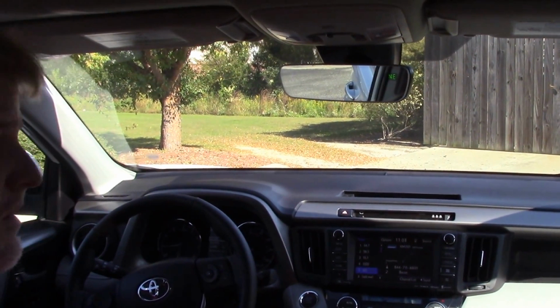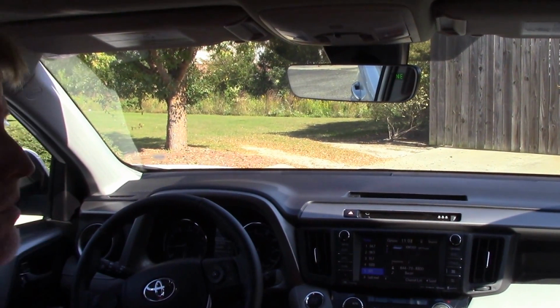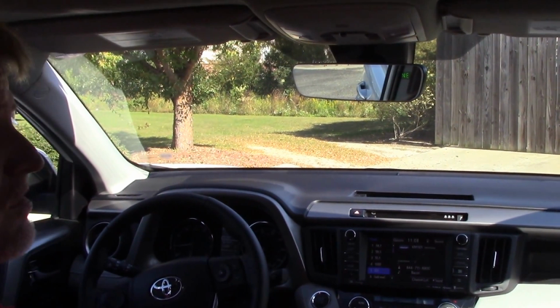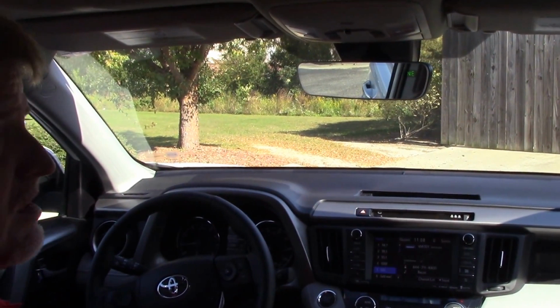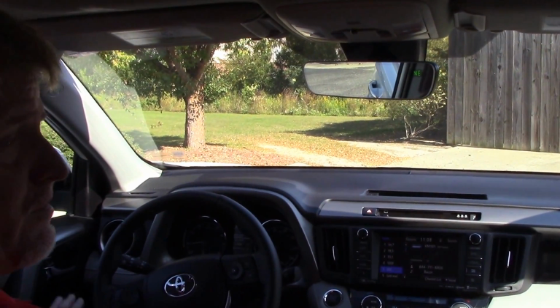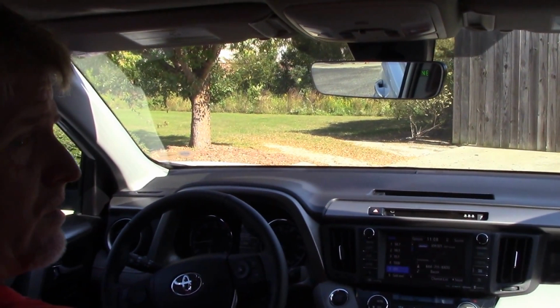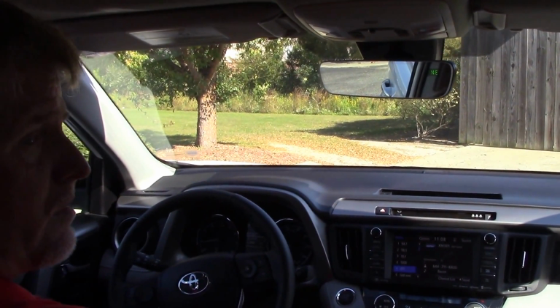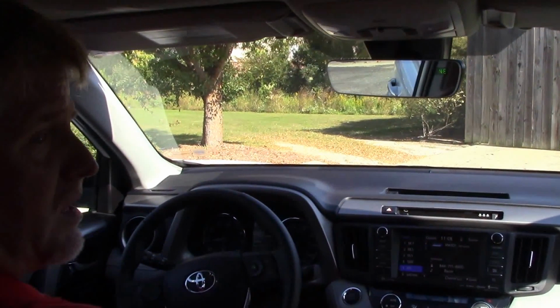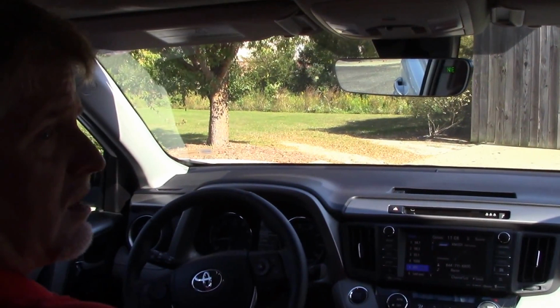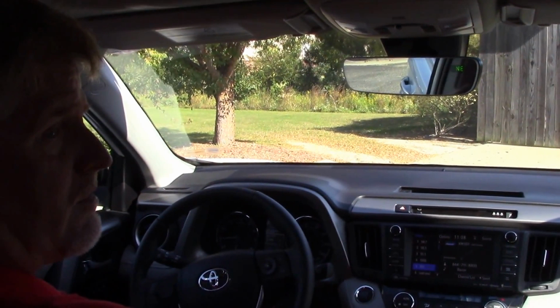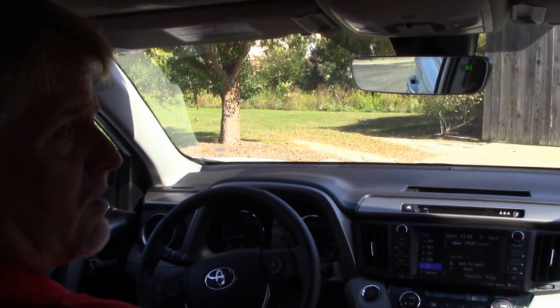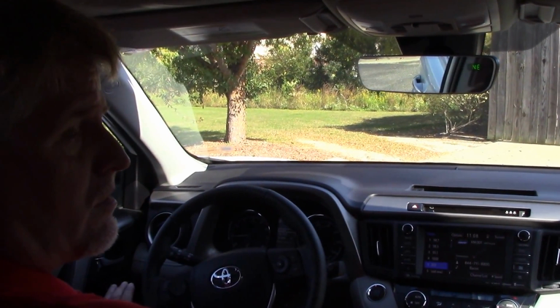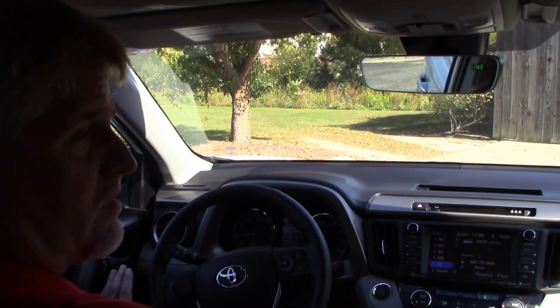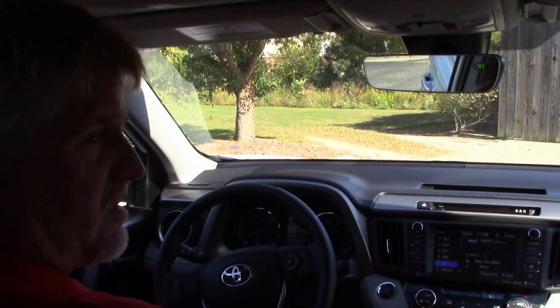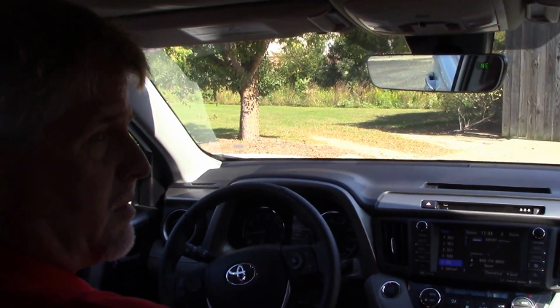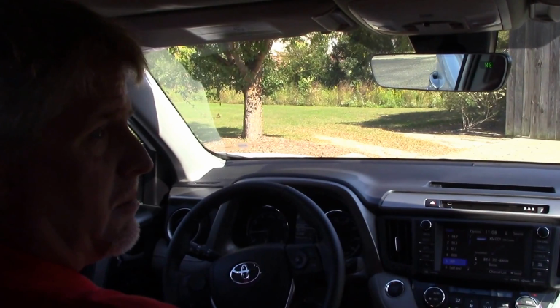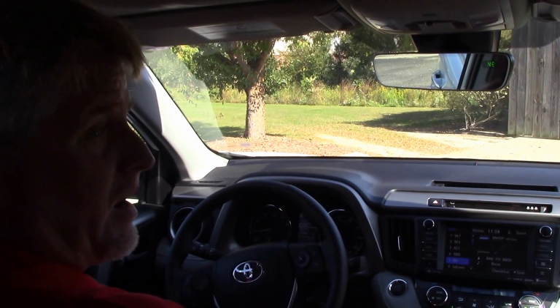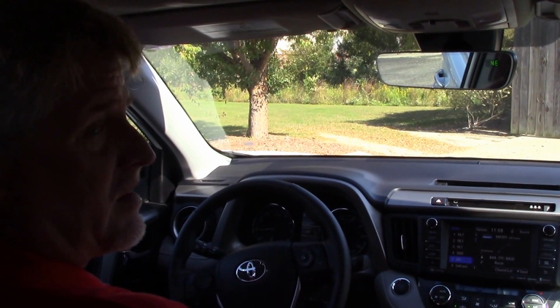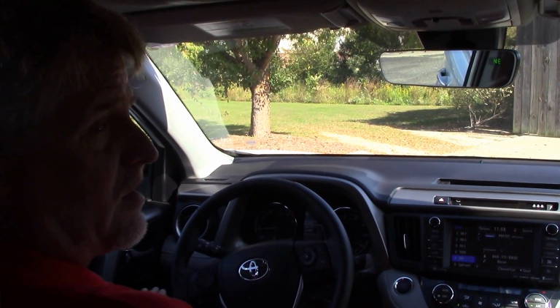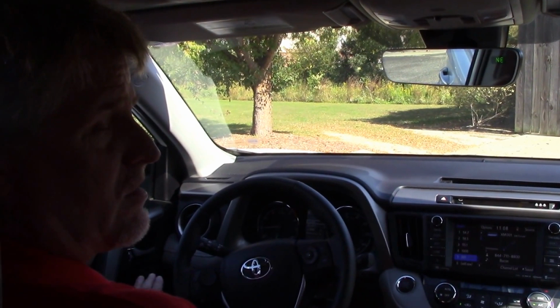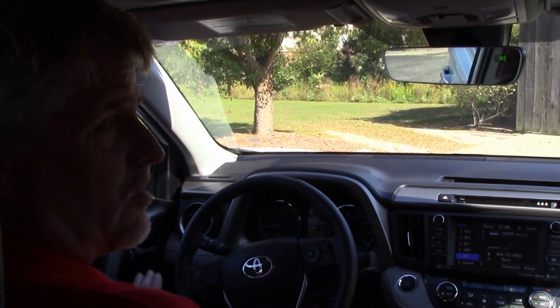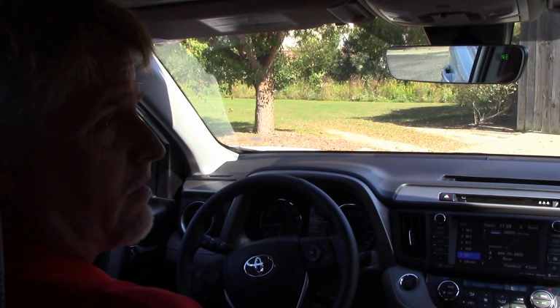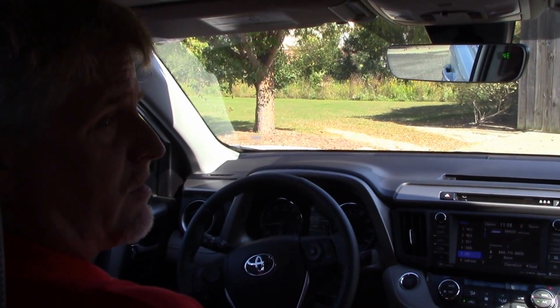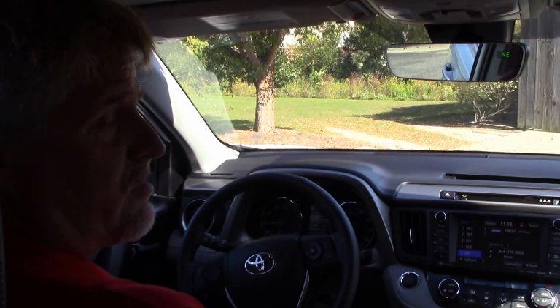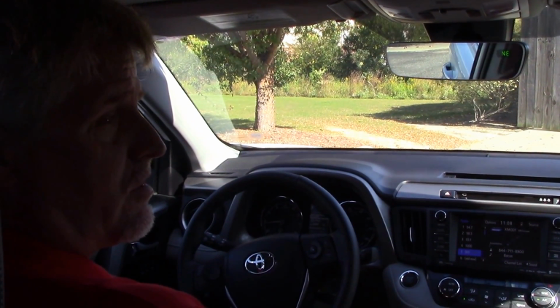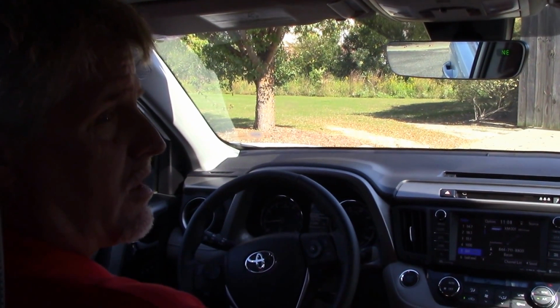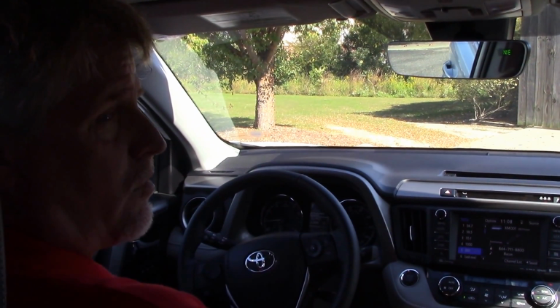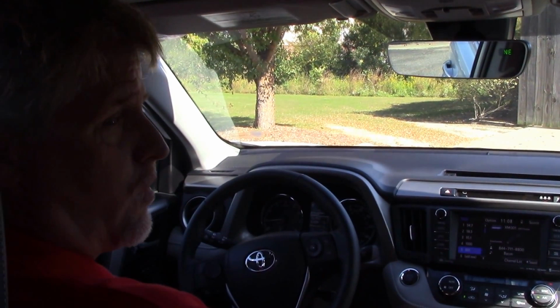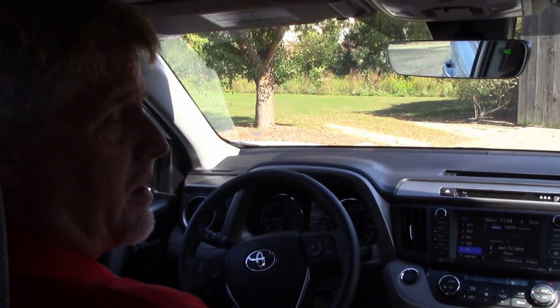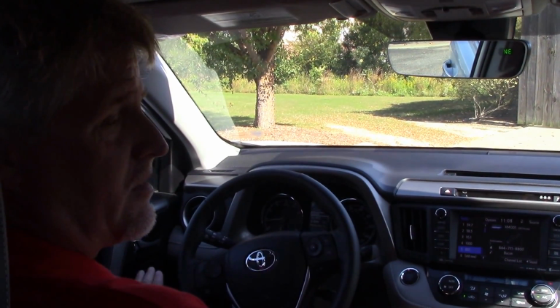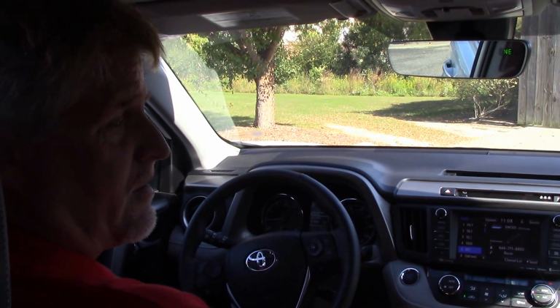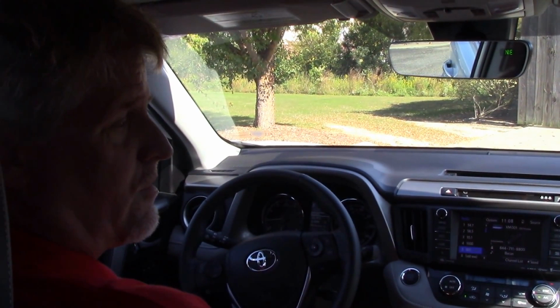If you want to see this vehicle or any other vehicle, come see me, Mike Daniels, at Humboldt Vessel Toyota, where we make the difference.